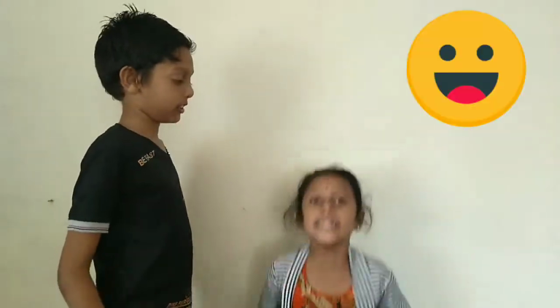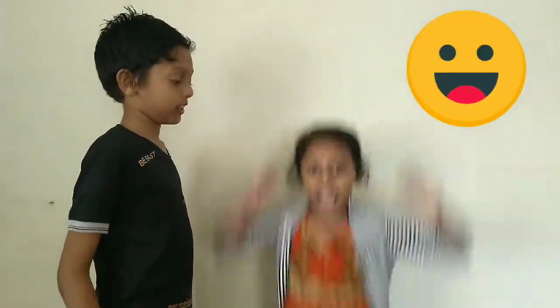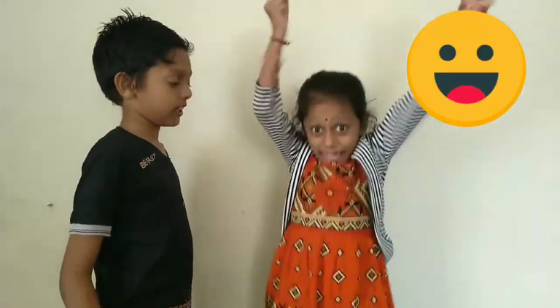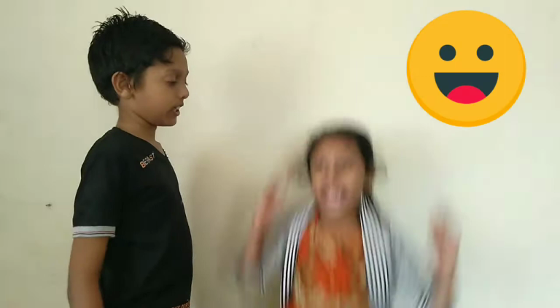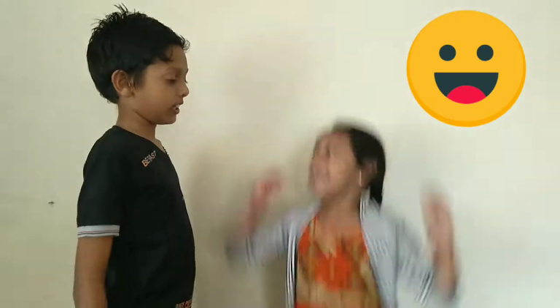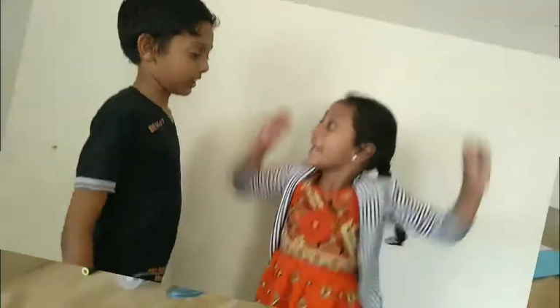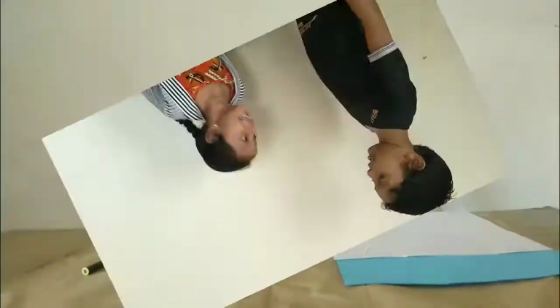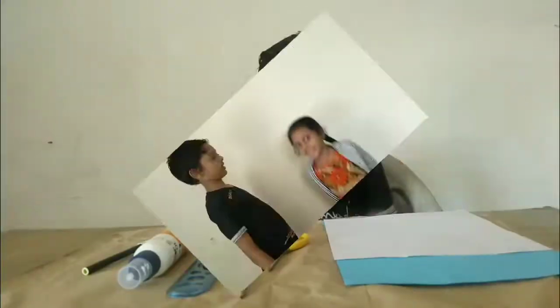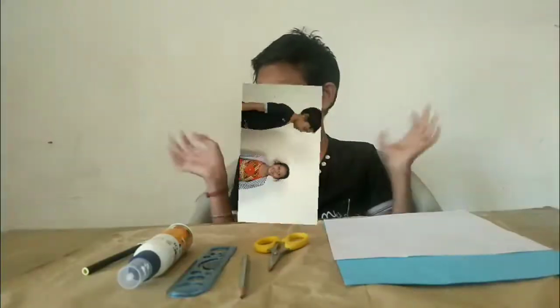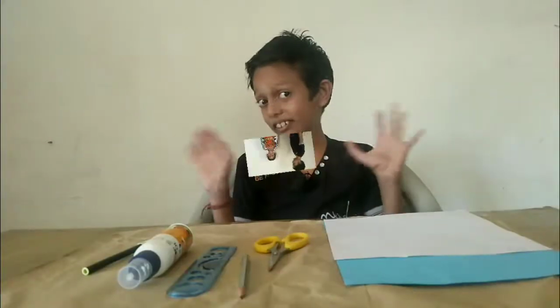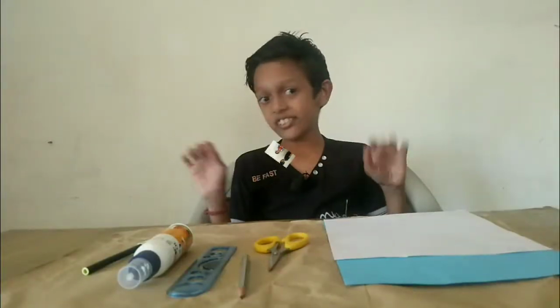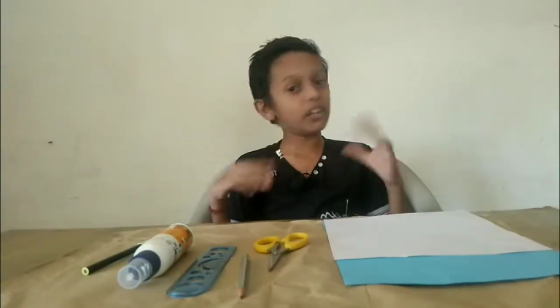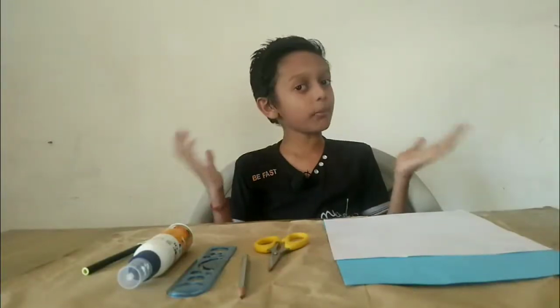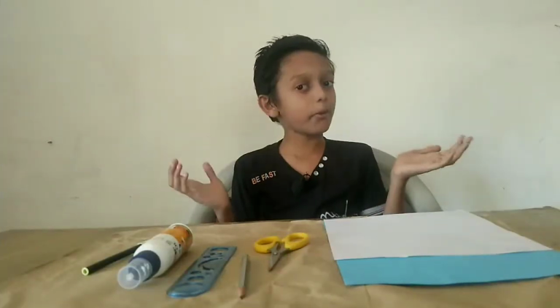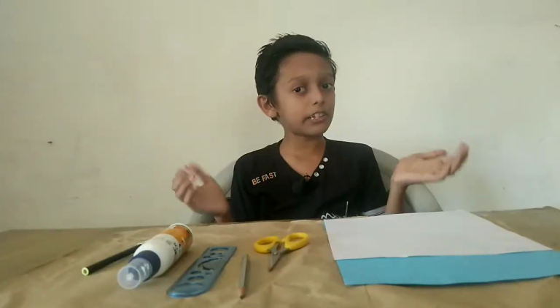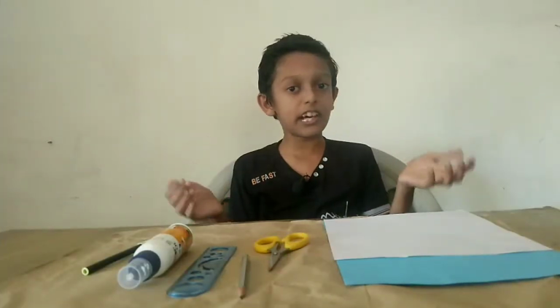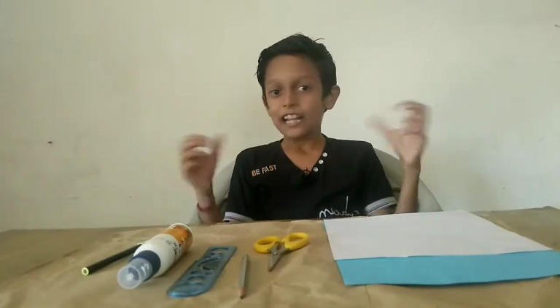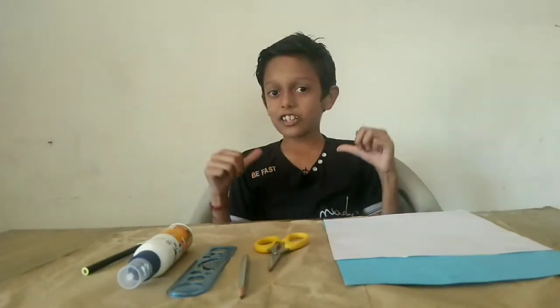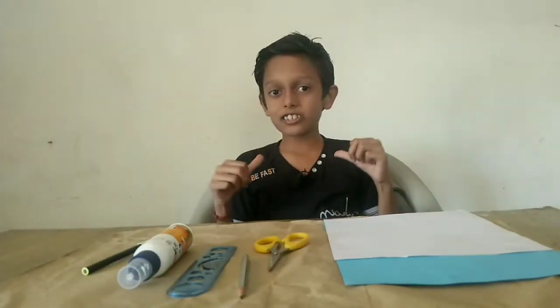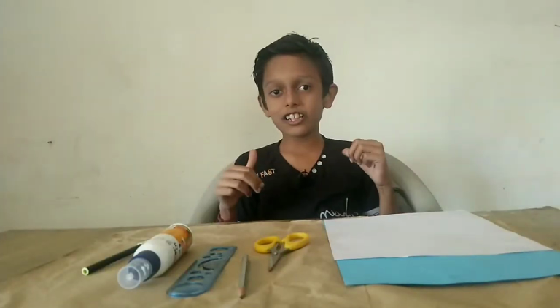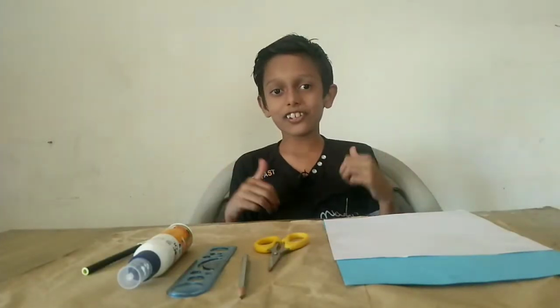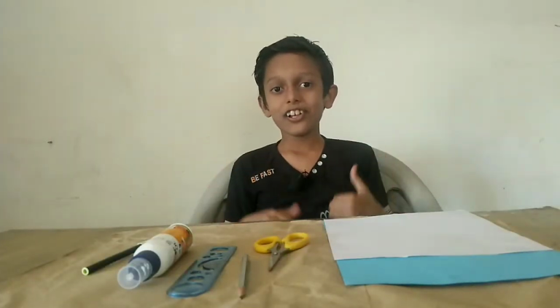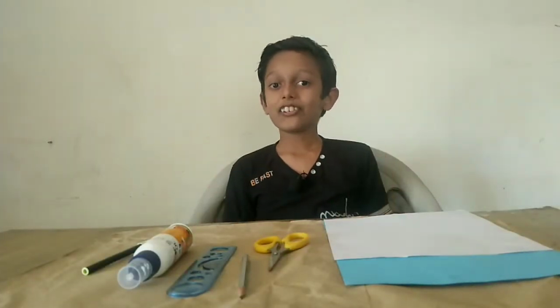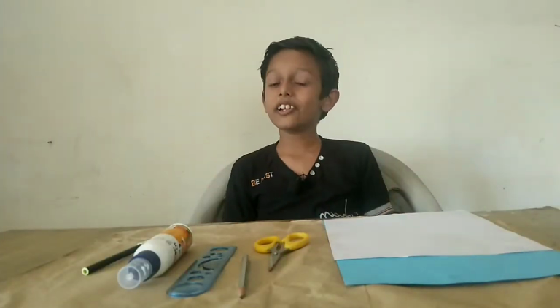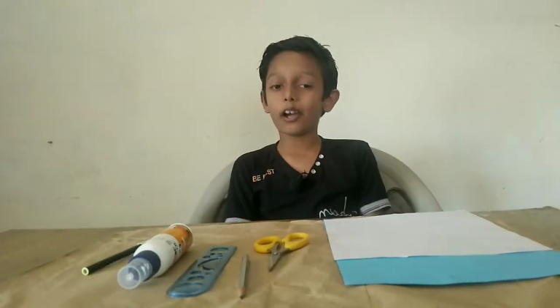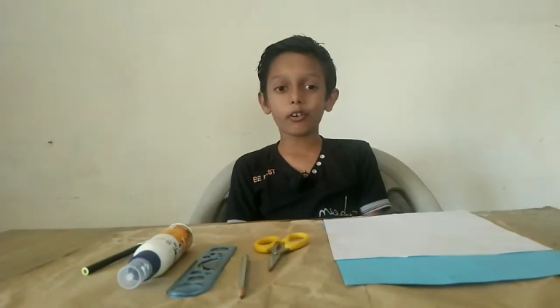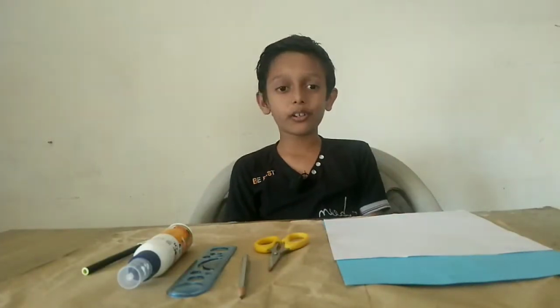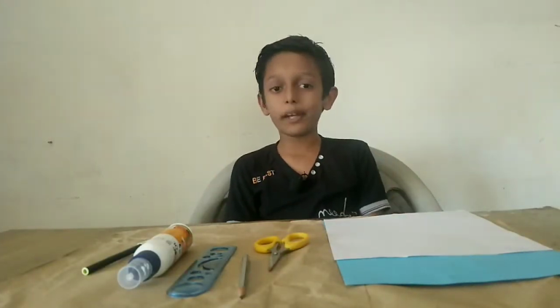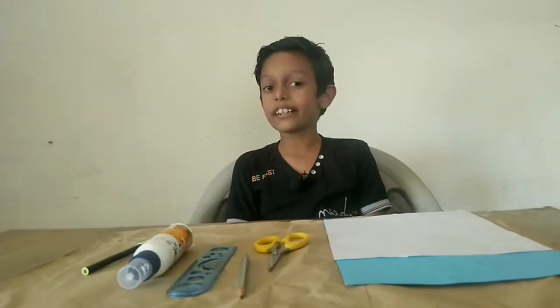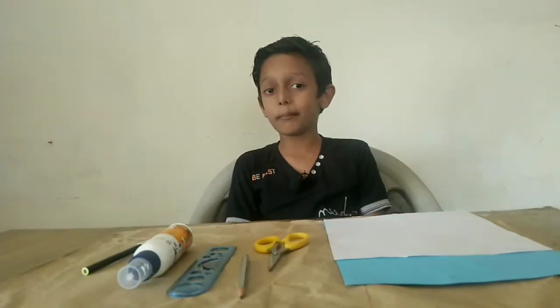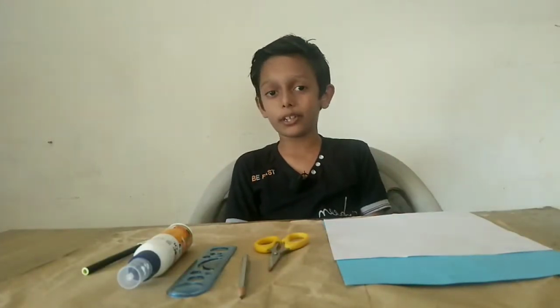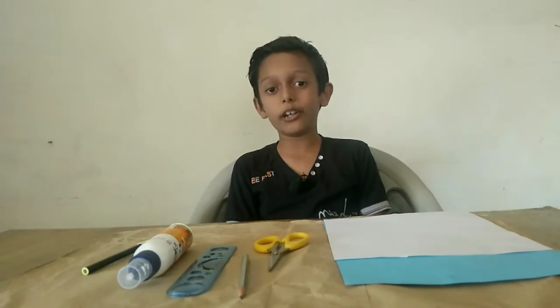Yay! Hello friends, welcome to Rokitza. Today we are going to make a tumble toy.